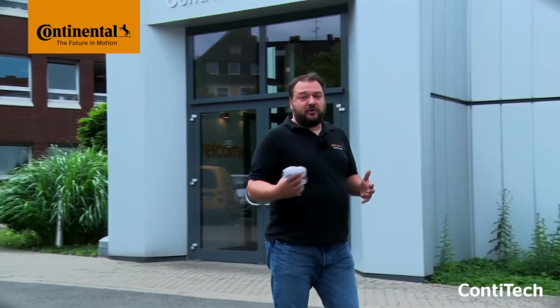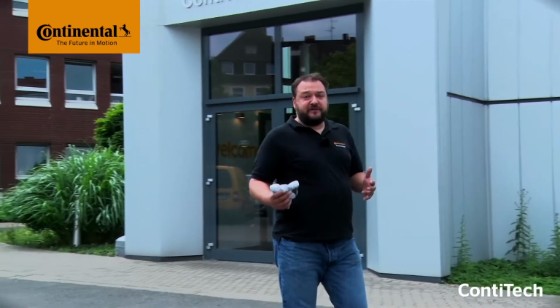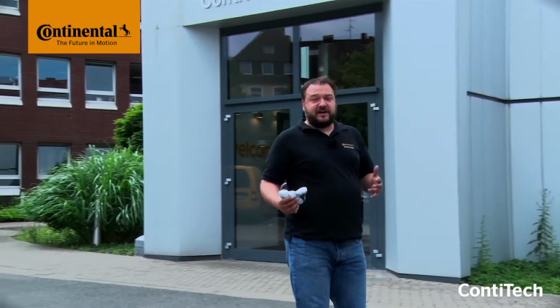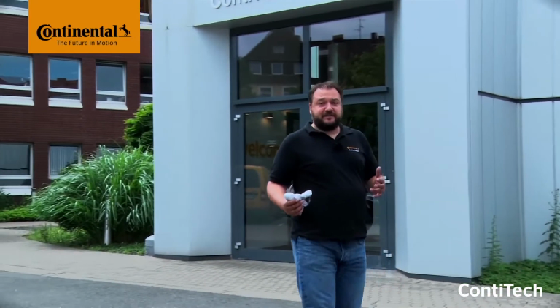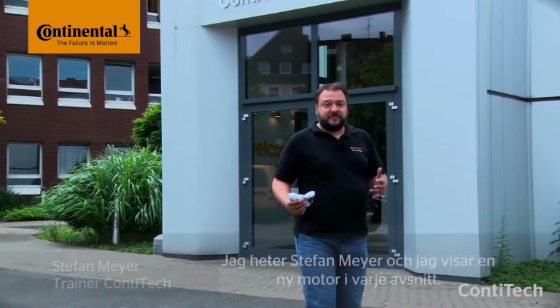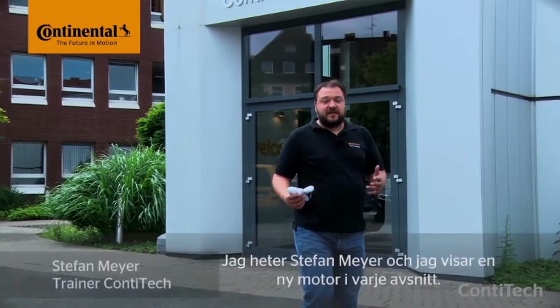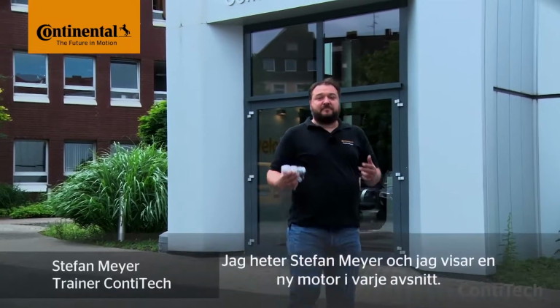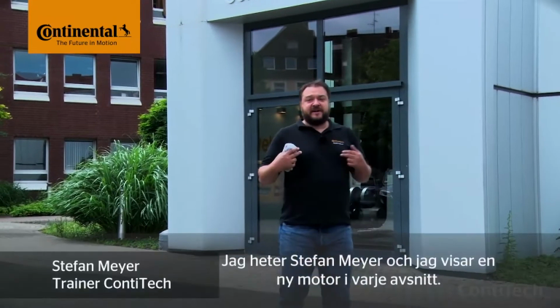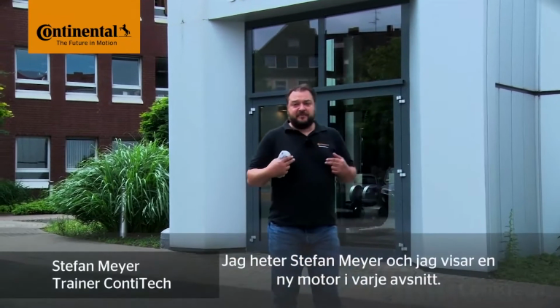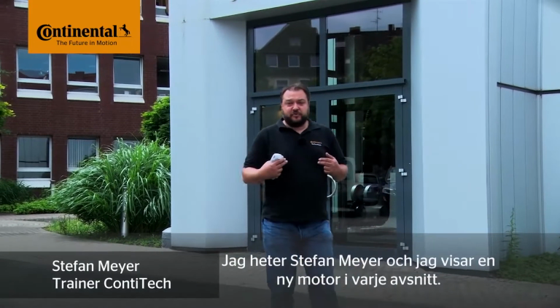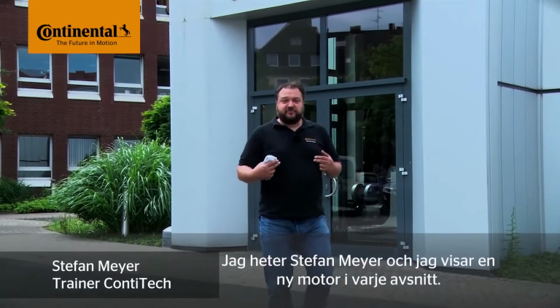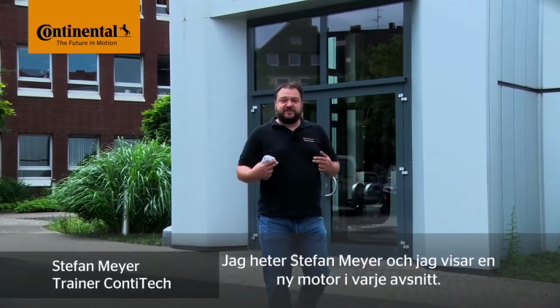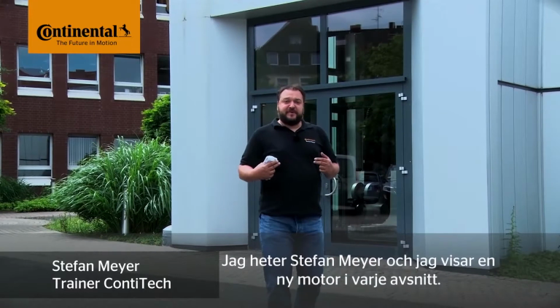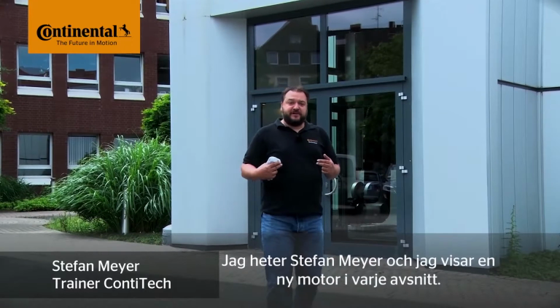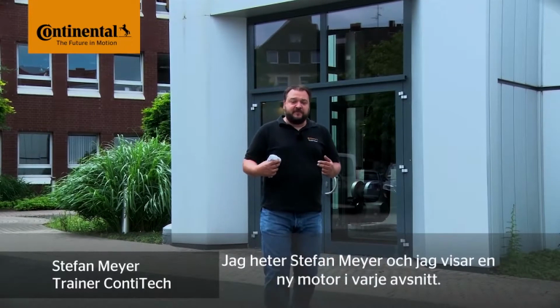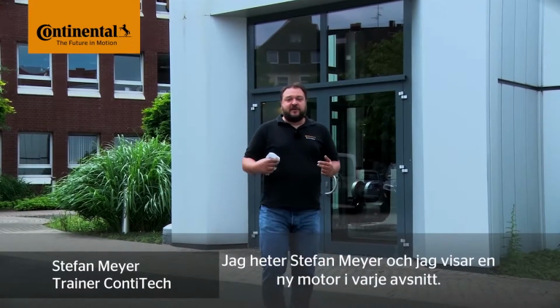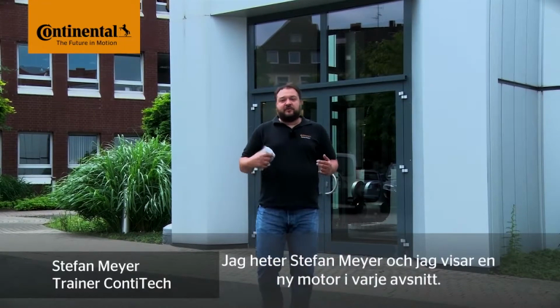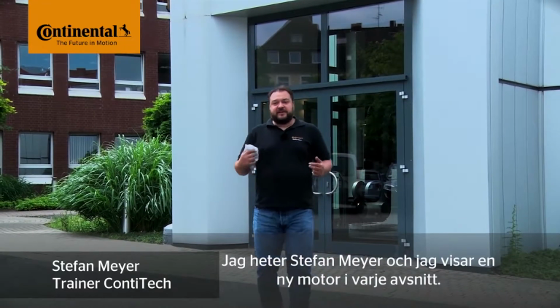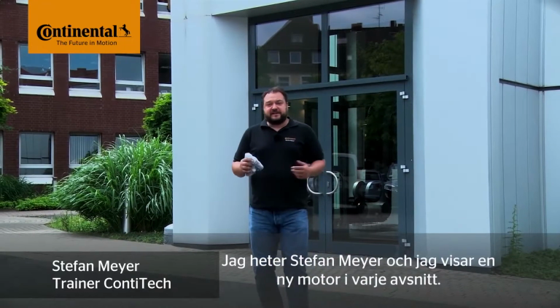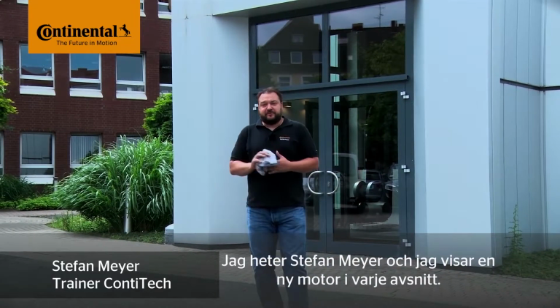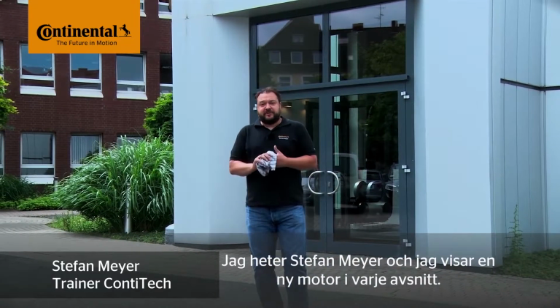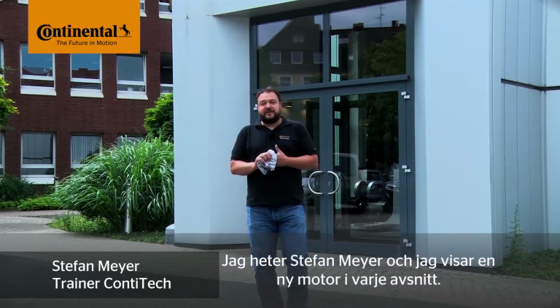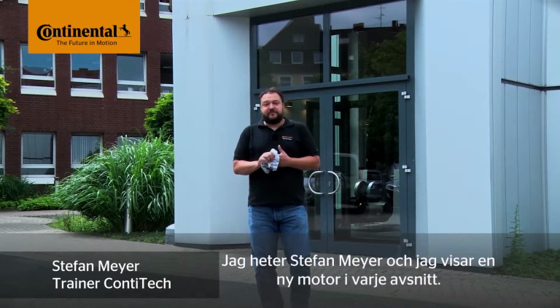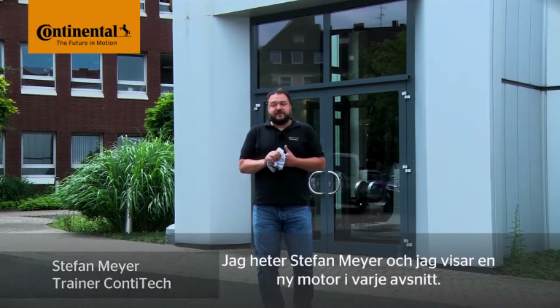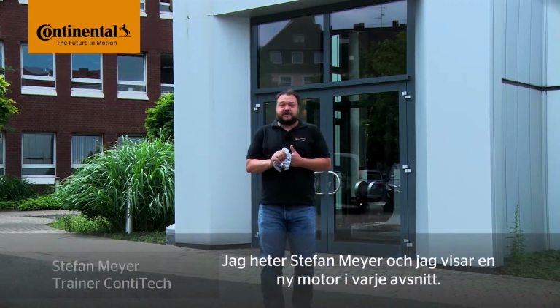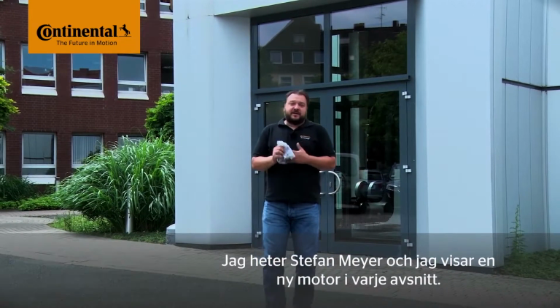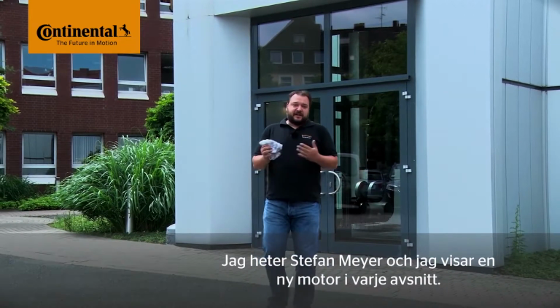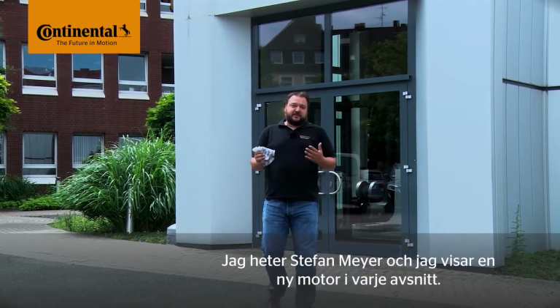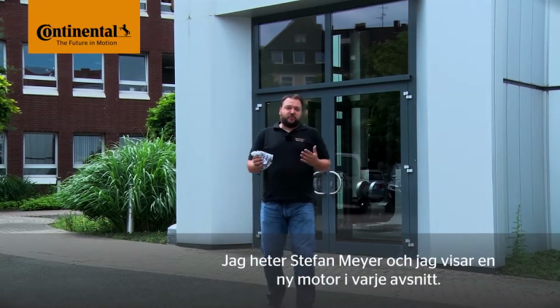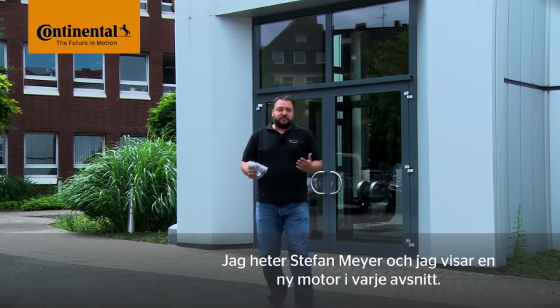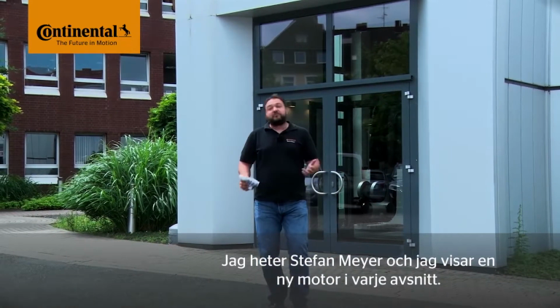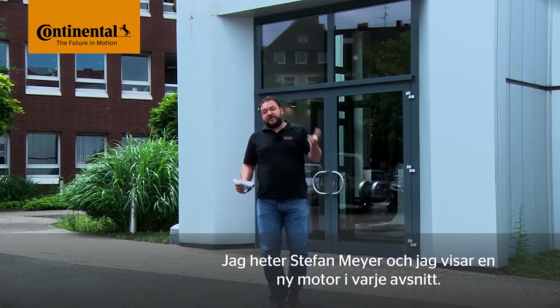My name is Stefan Meyer, and I'll show you a different engine in each video. Okay, let's go inside!